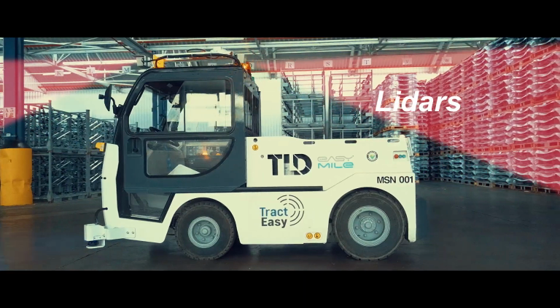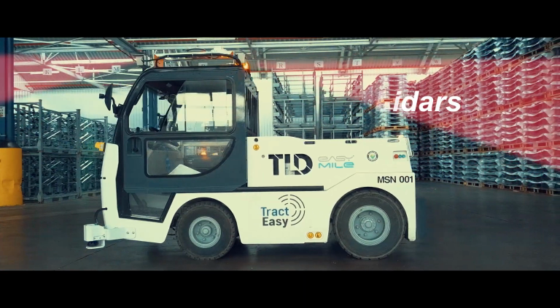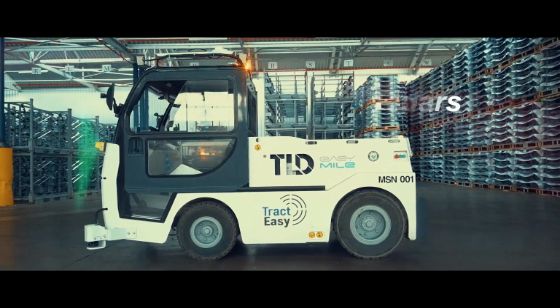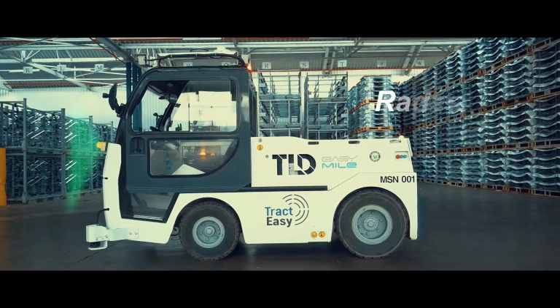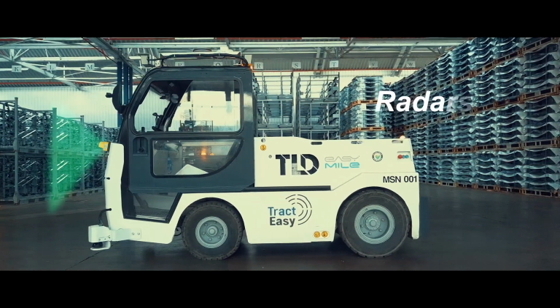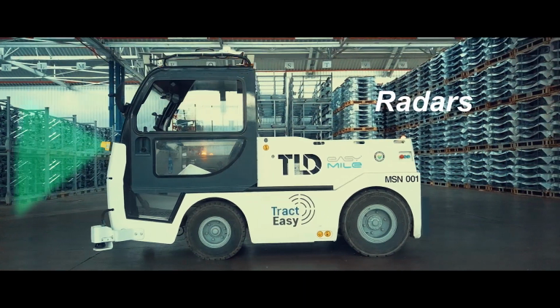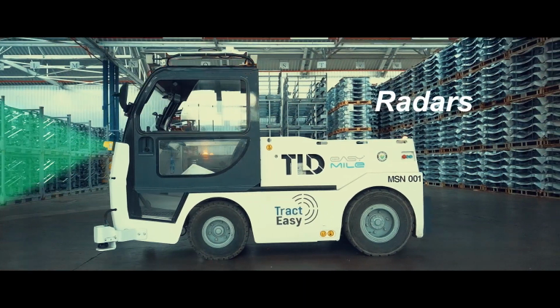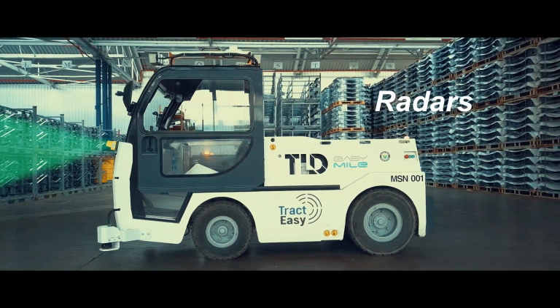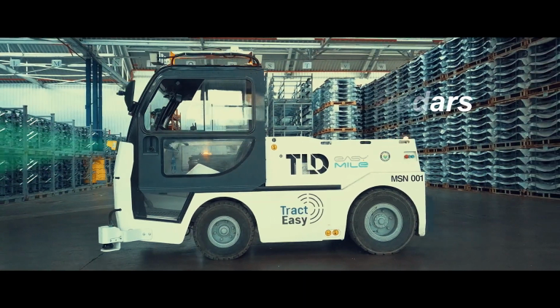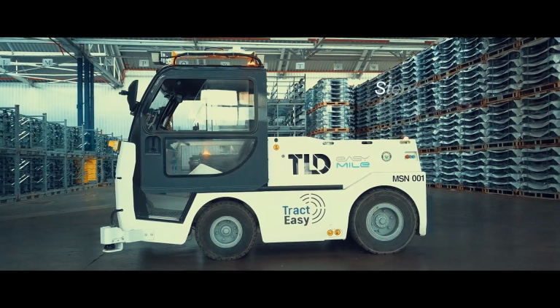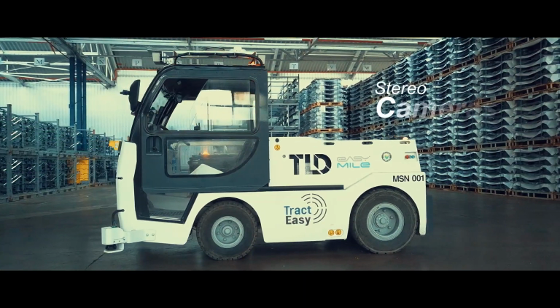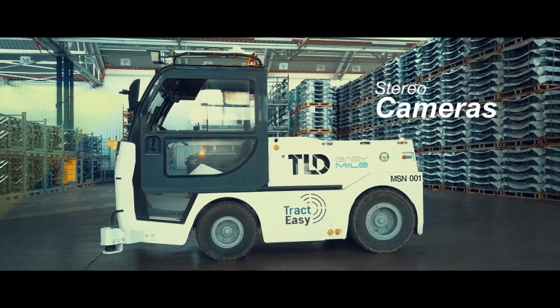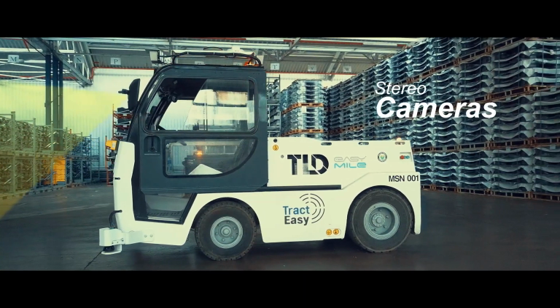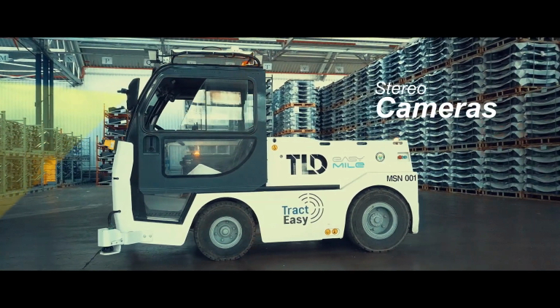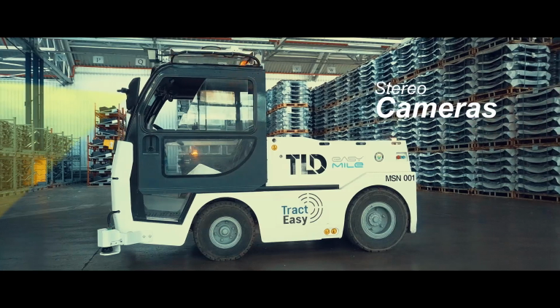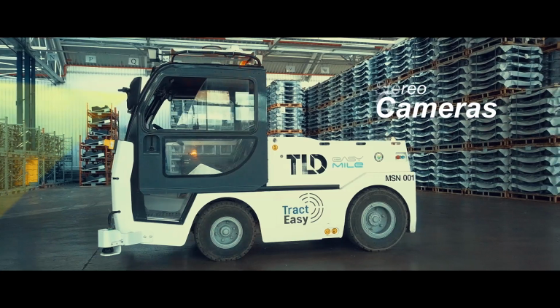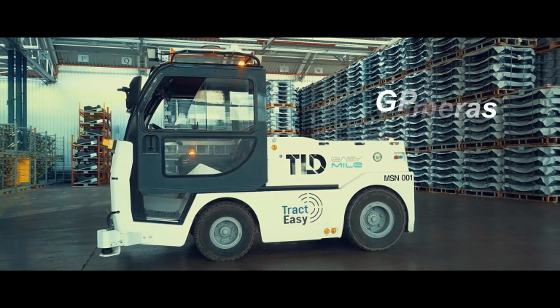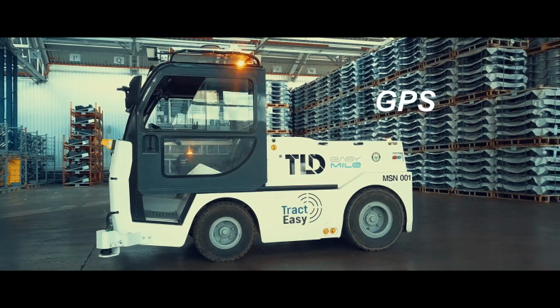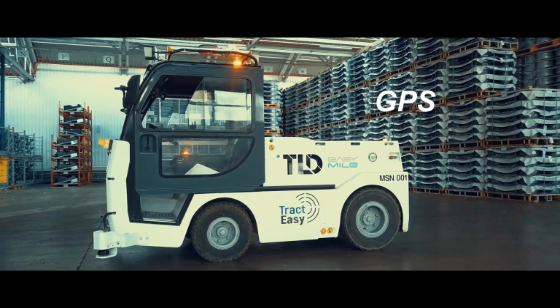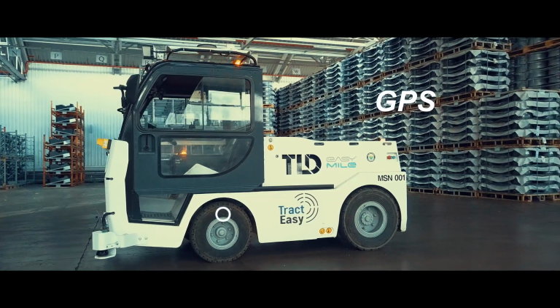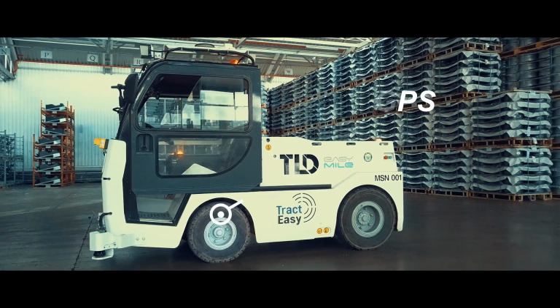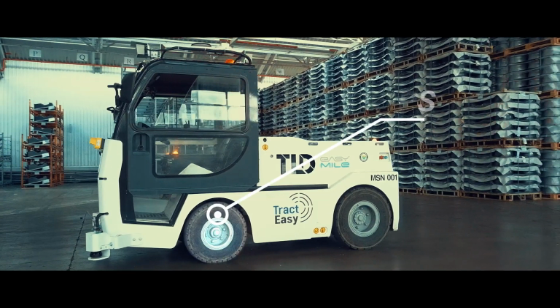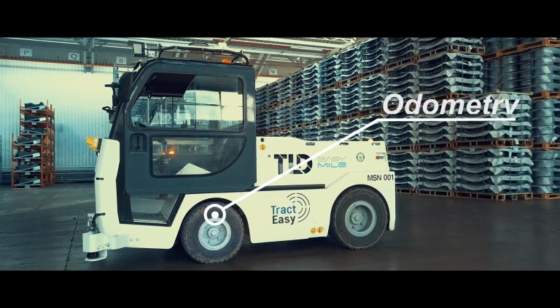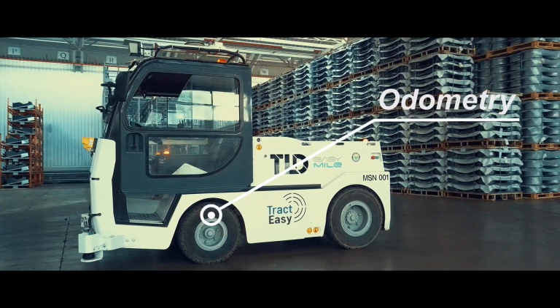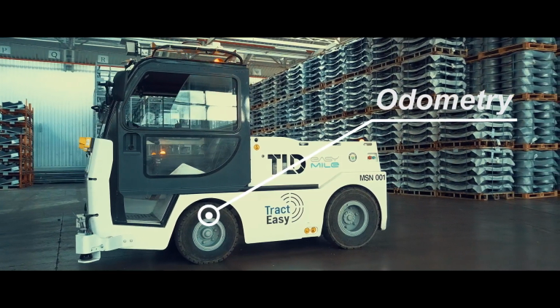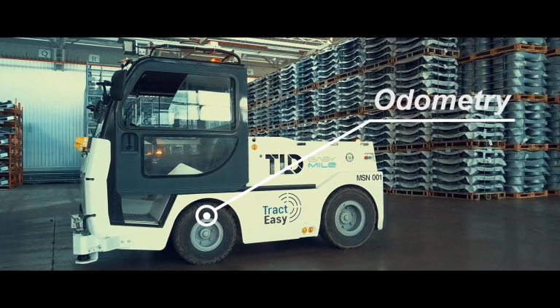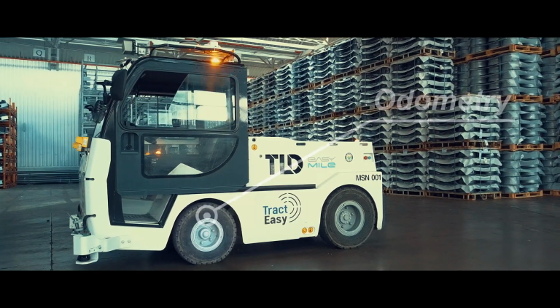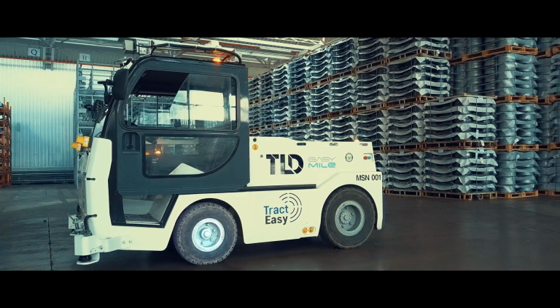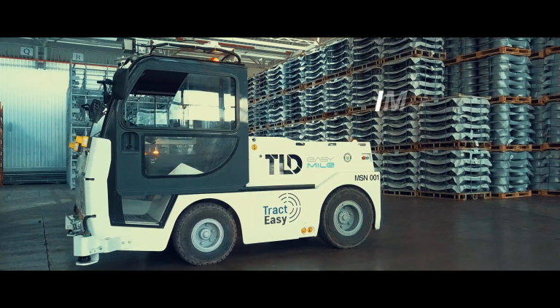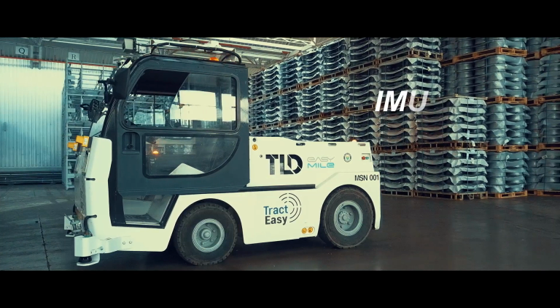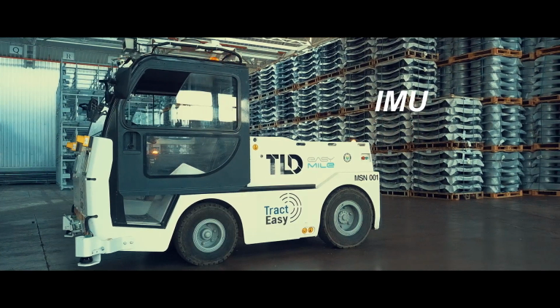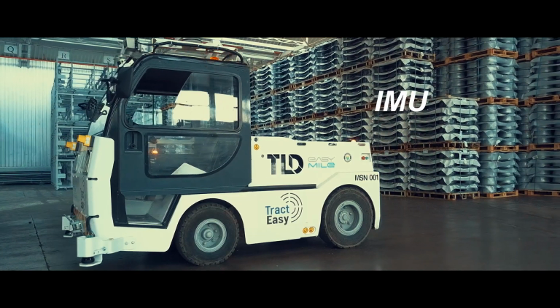LiDARs, radars, stereo cameras, GPS, odometry, and inertial measurement unit.